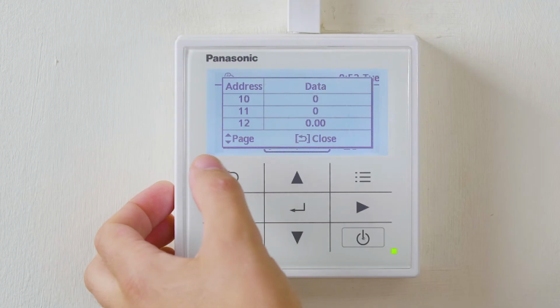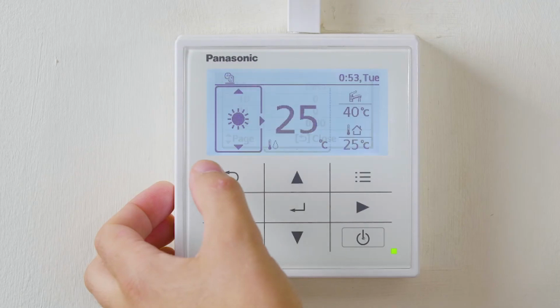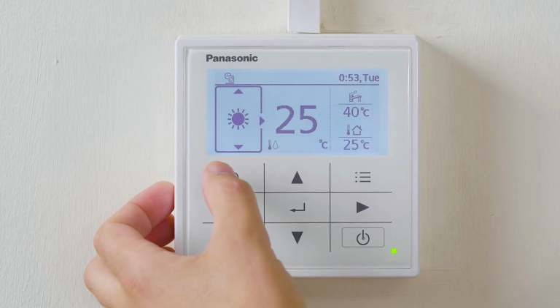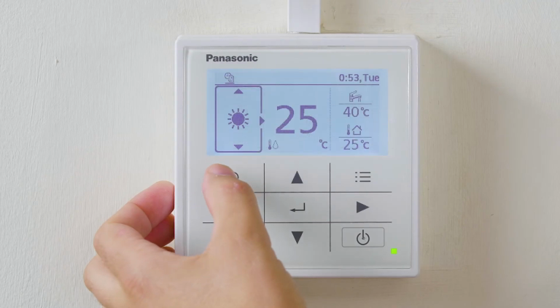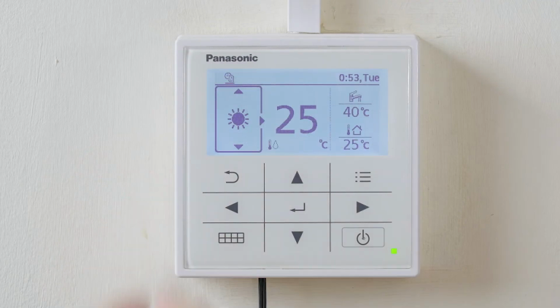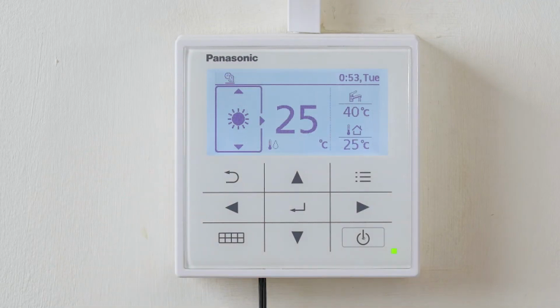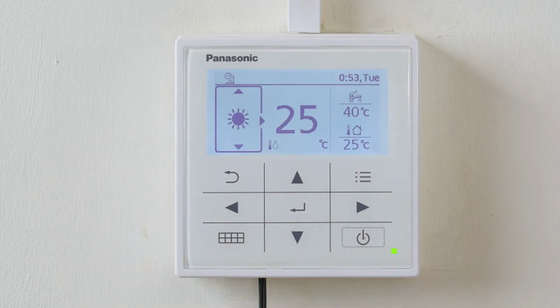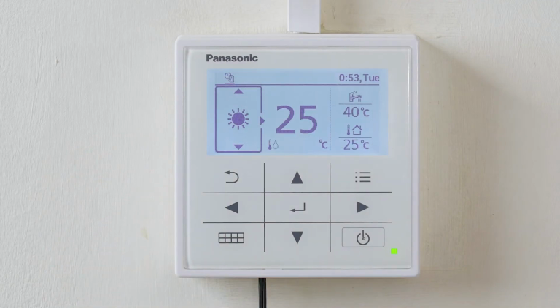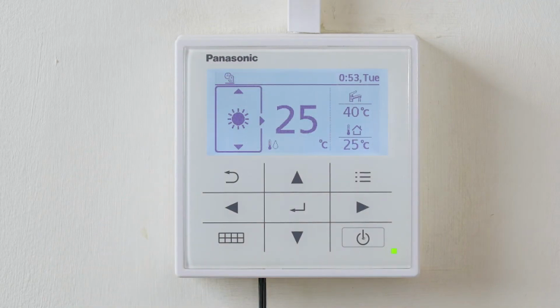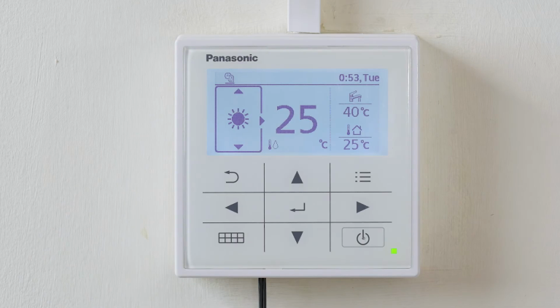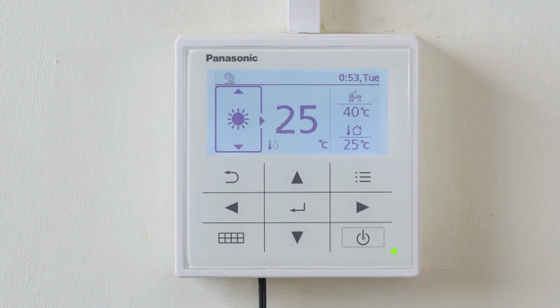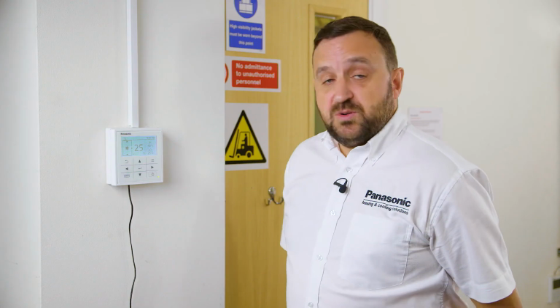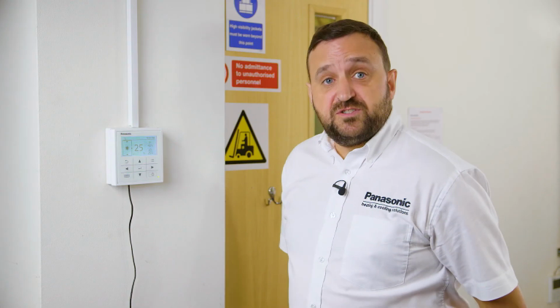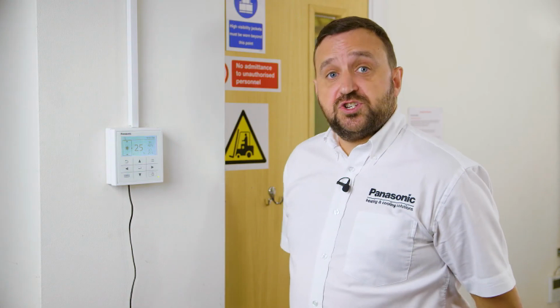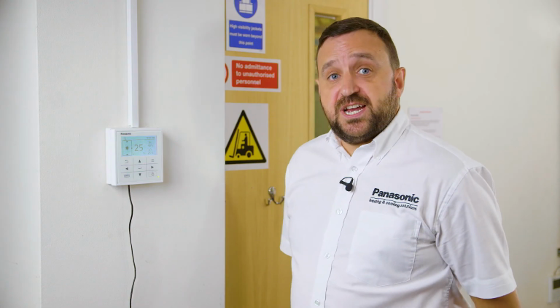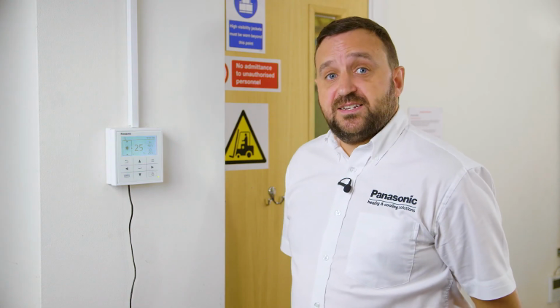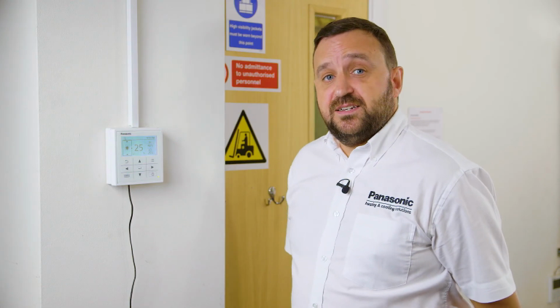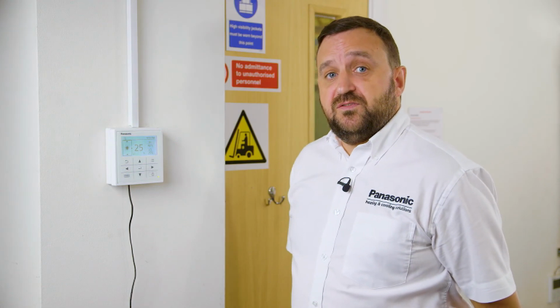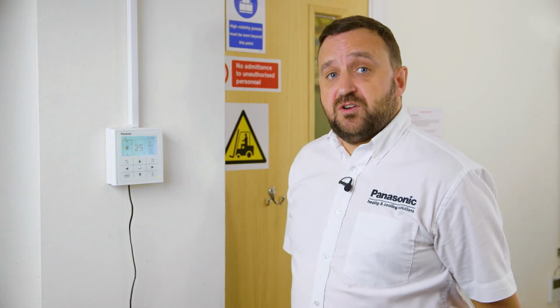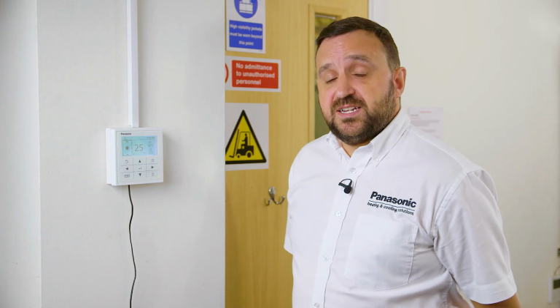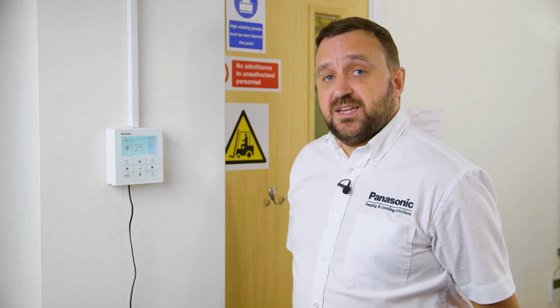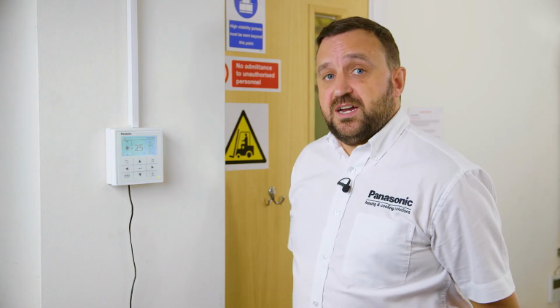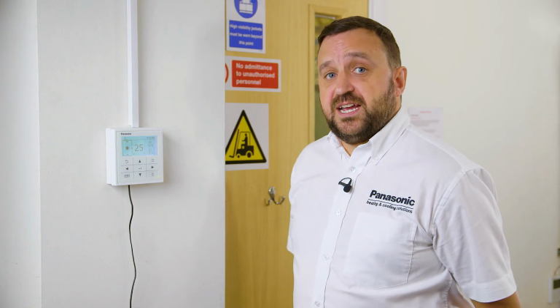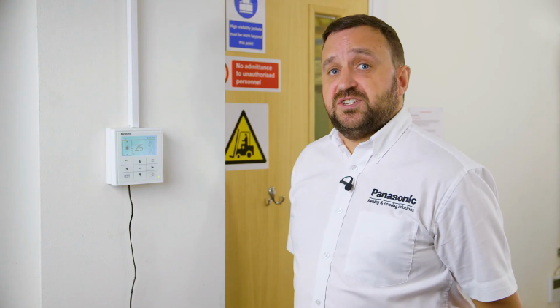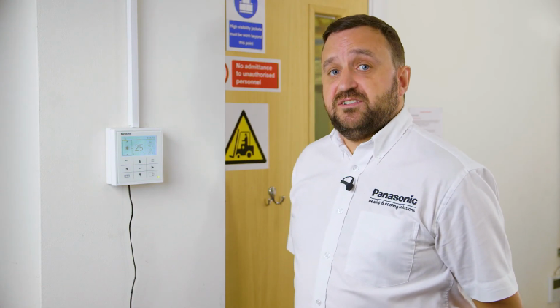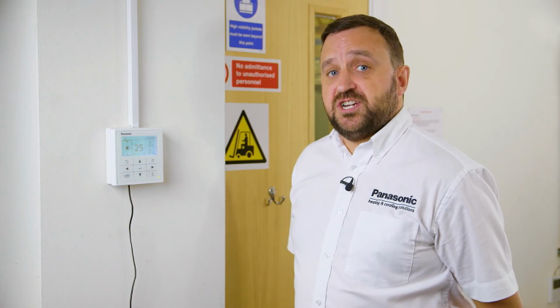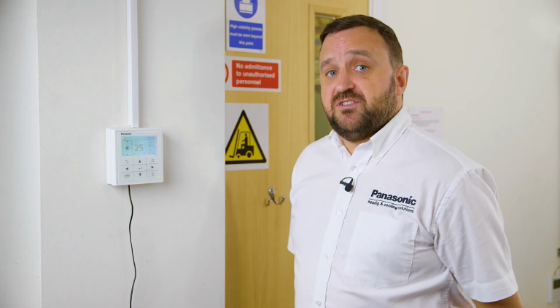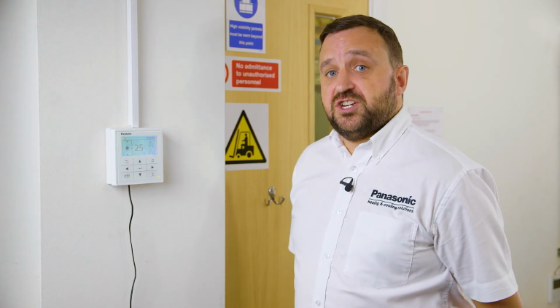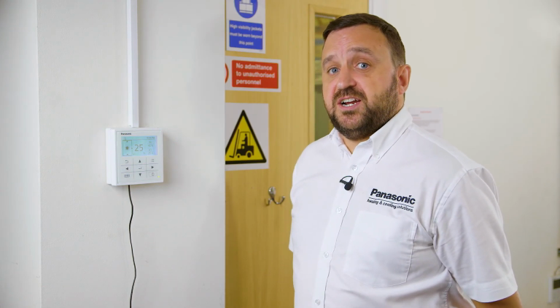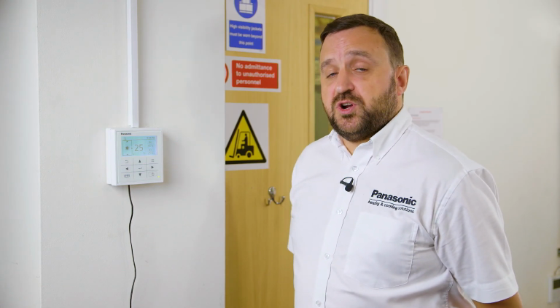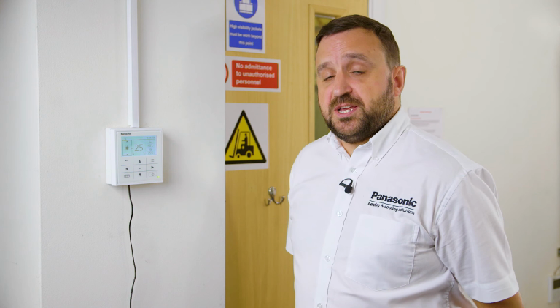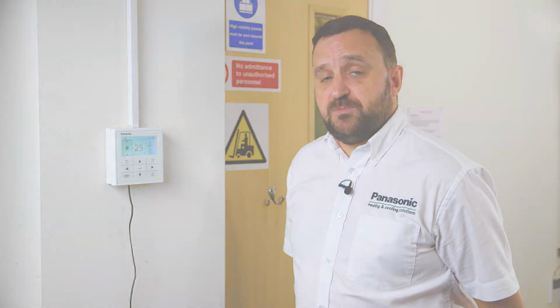Just press the return arrow to exit. We have just checked flow rates on the H-series generation air to water heat pump.